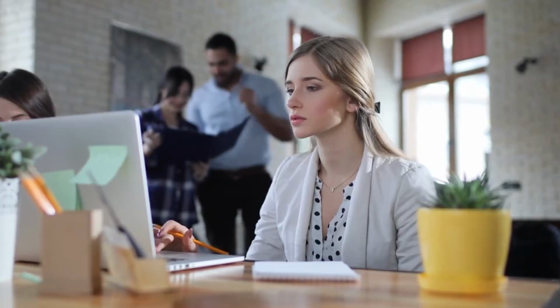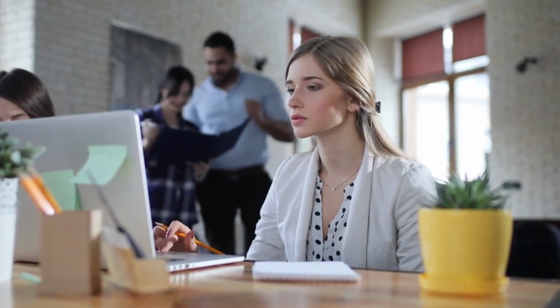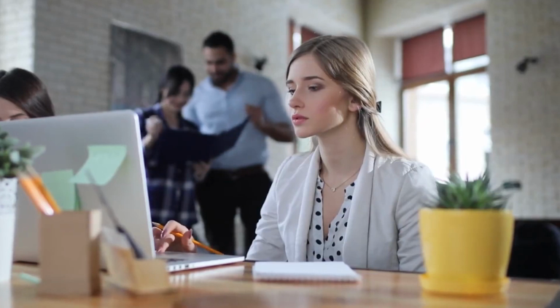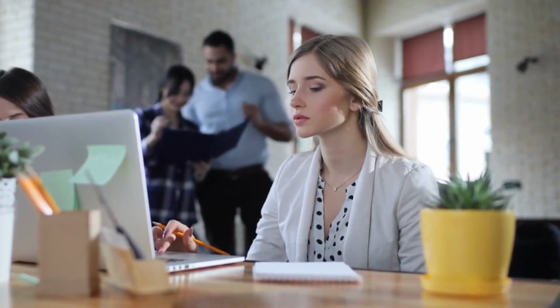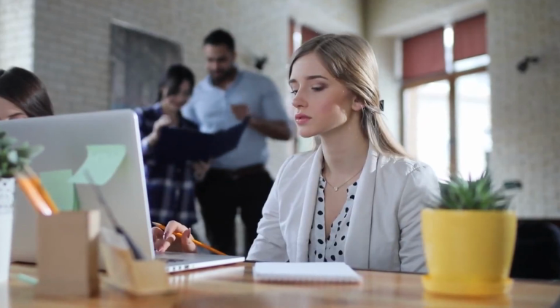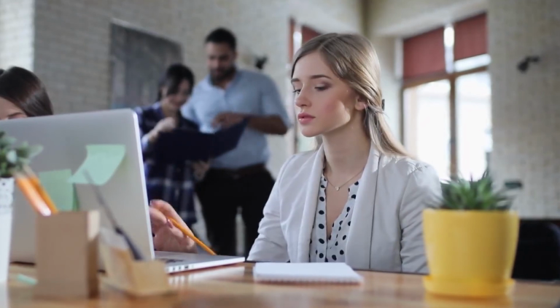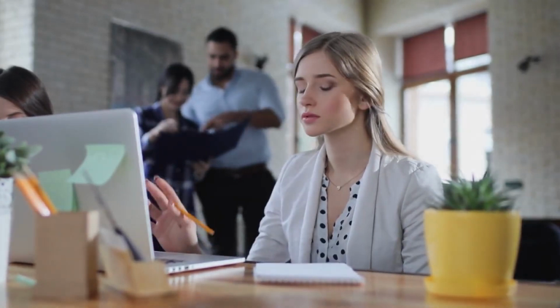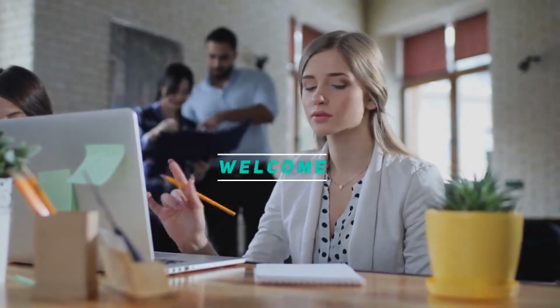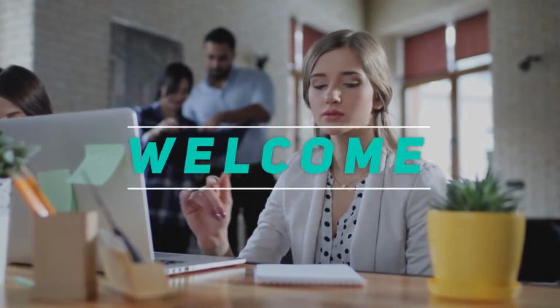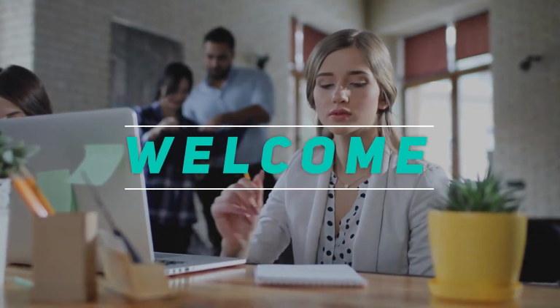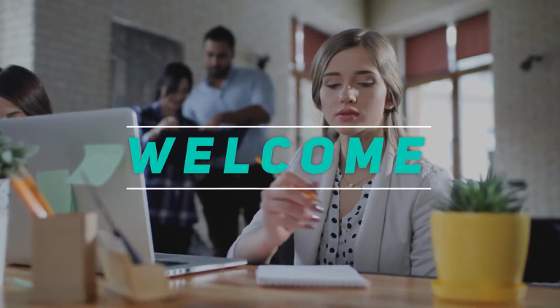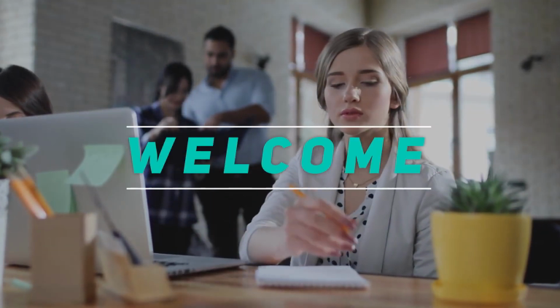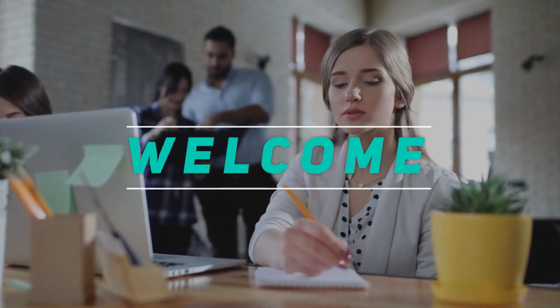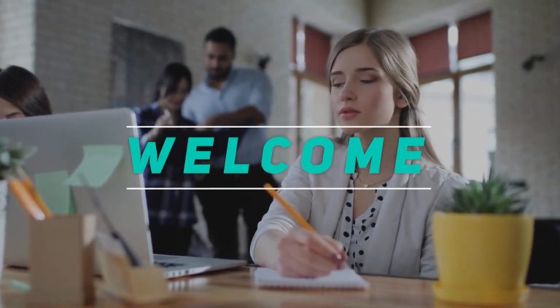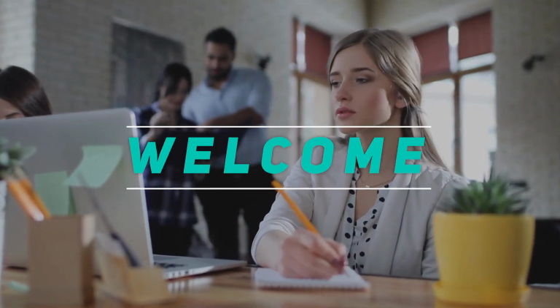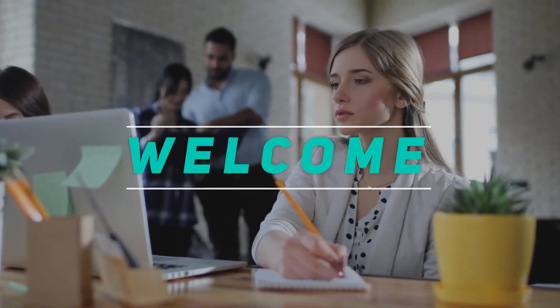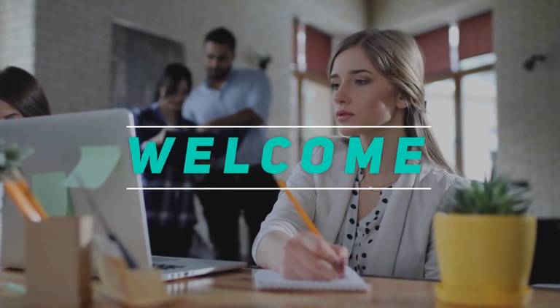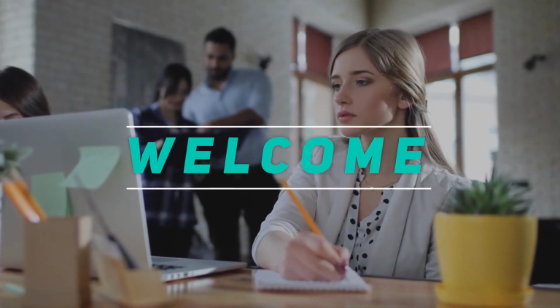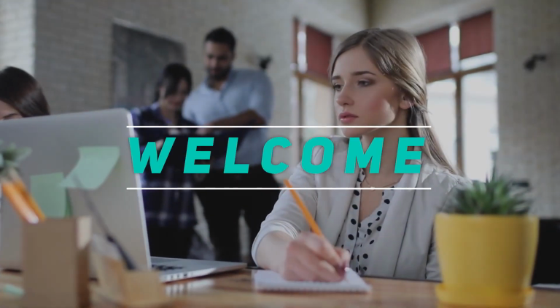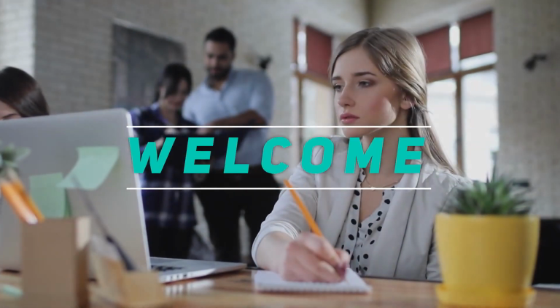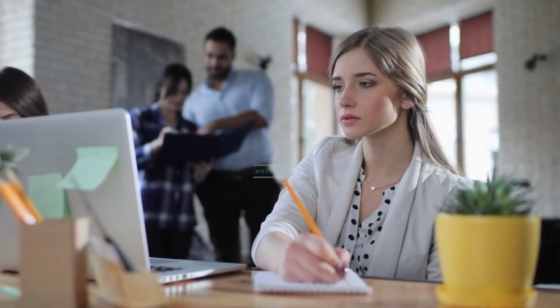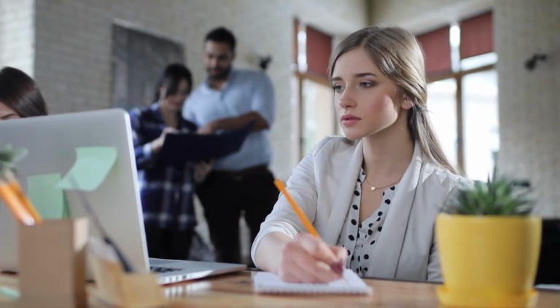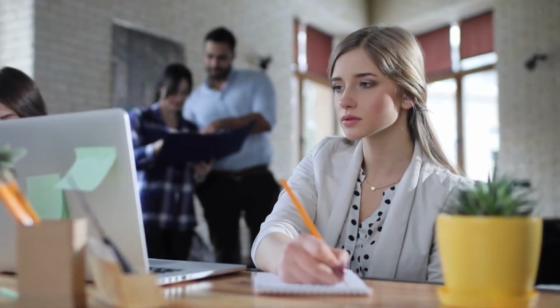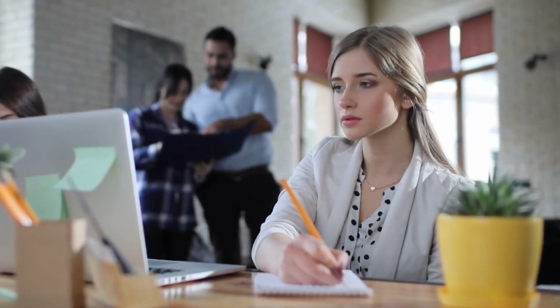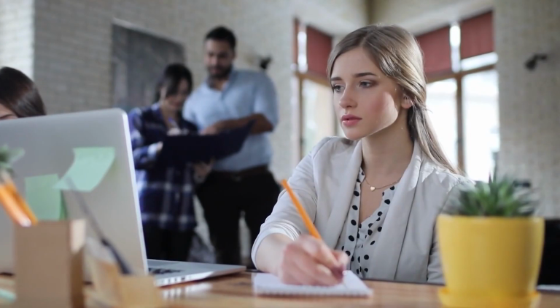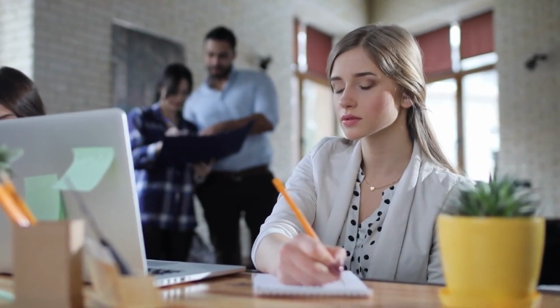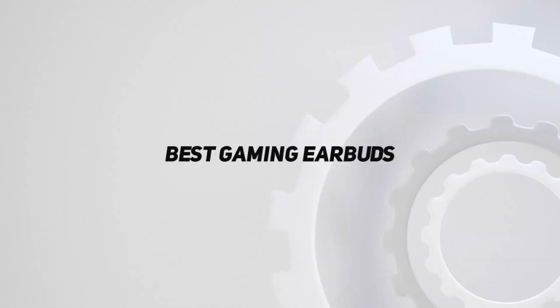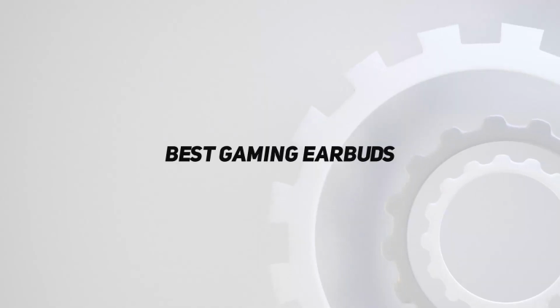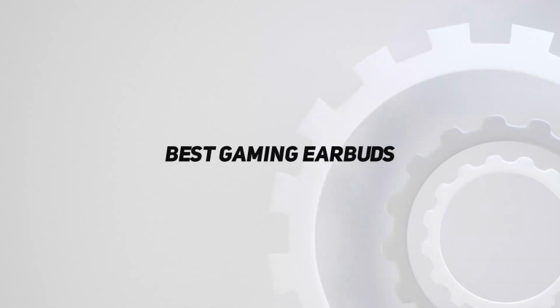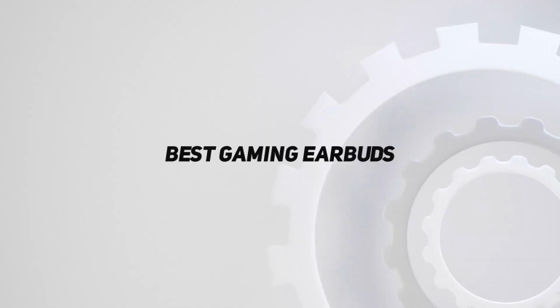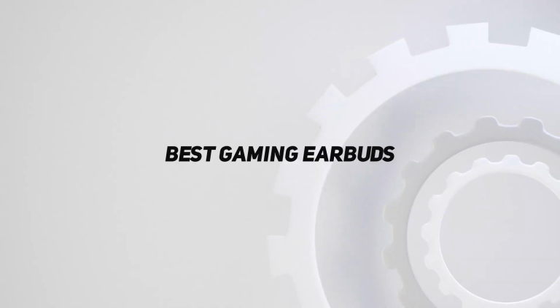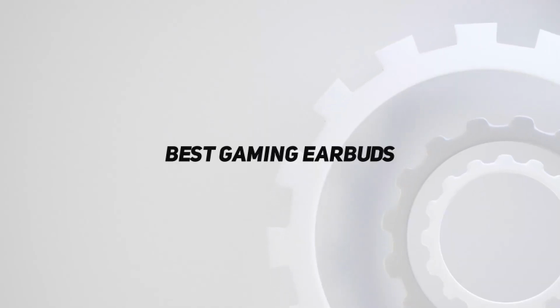Hey, welcome back to my channel. In this video, I'm gonna talk about the top 5 best gaming earbuds.